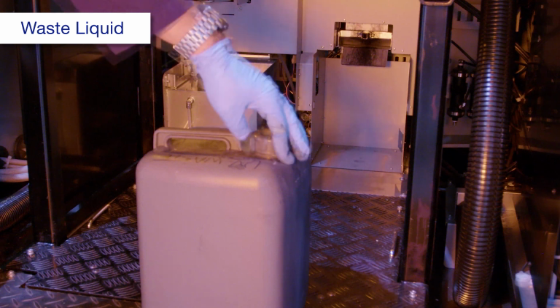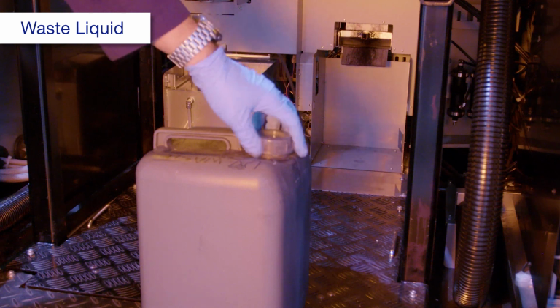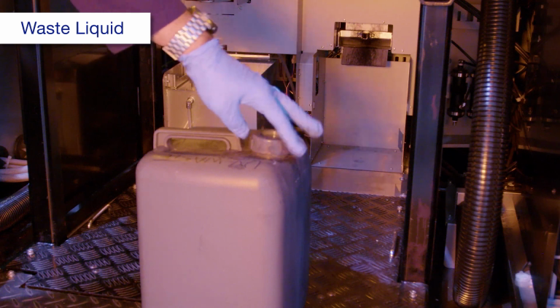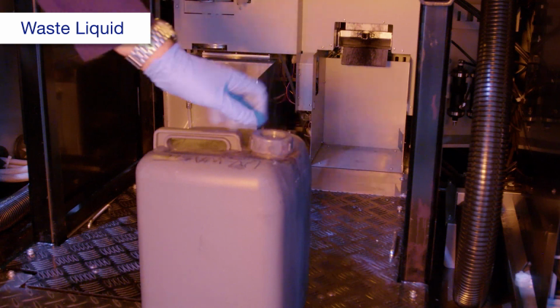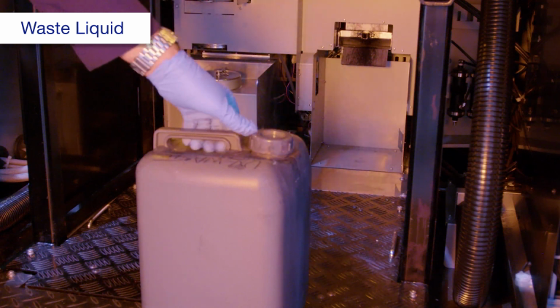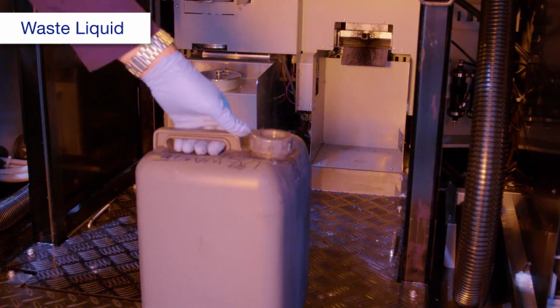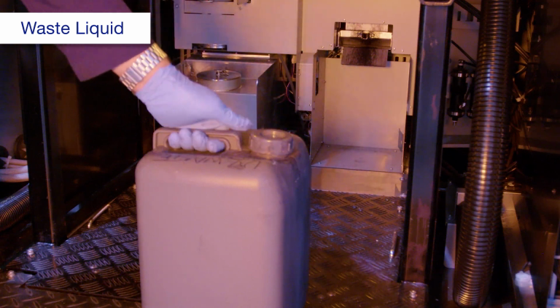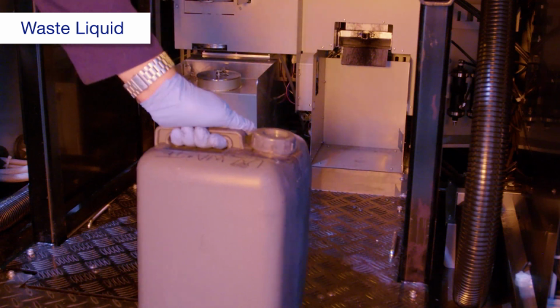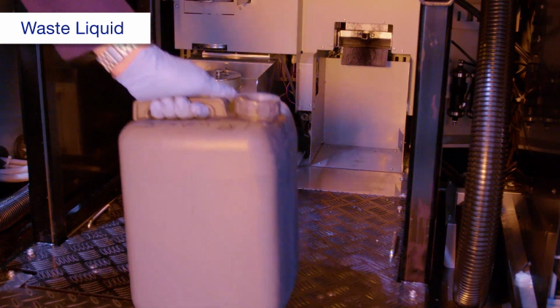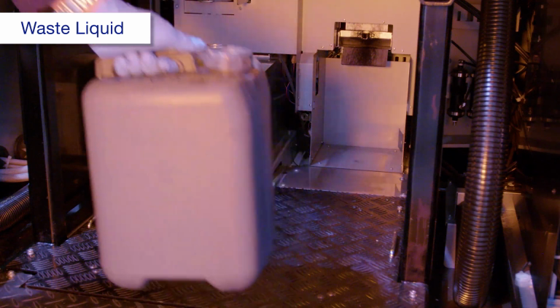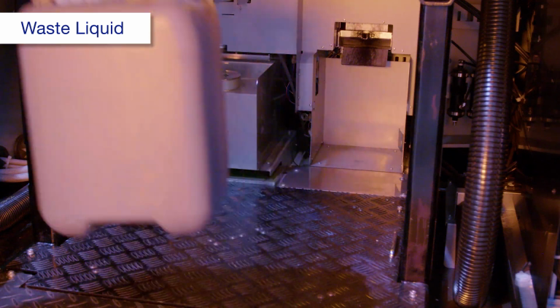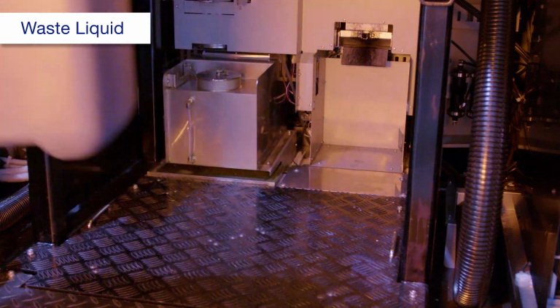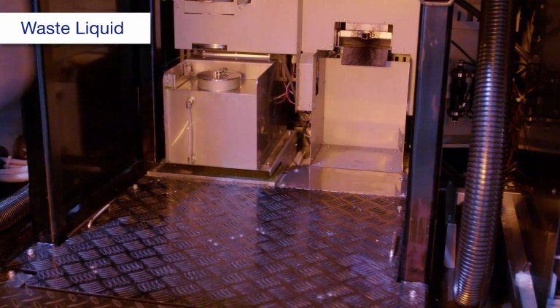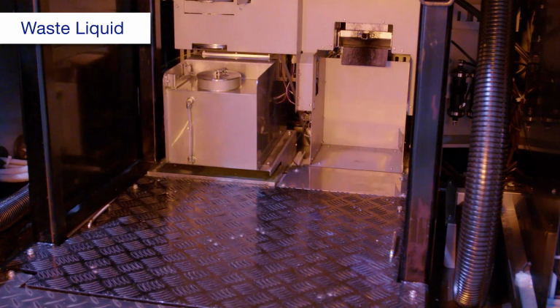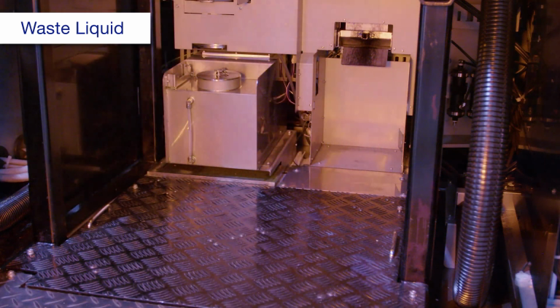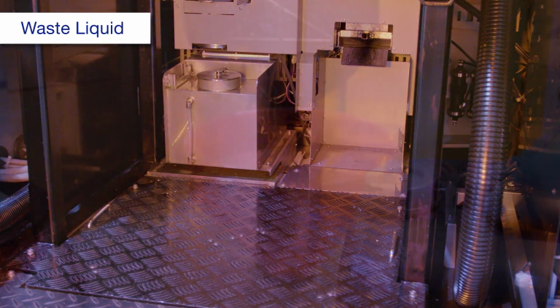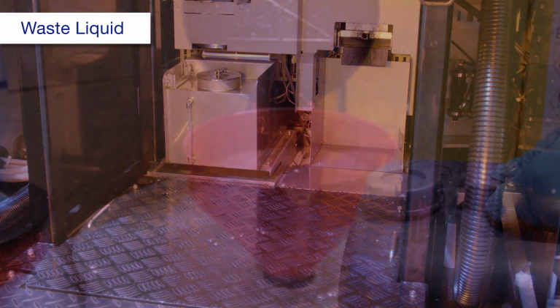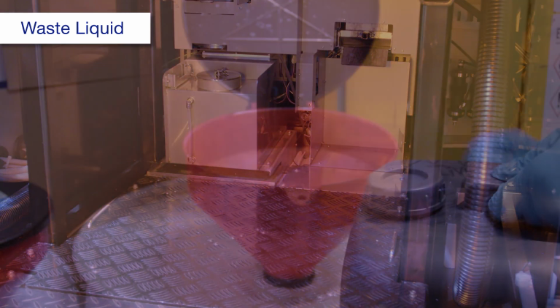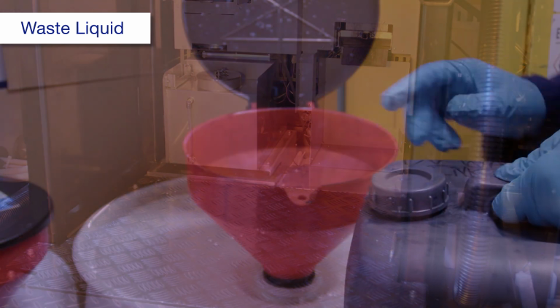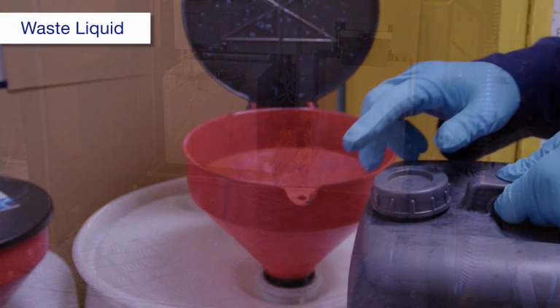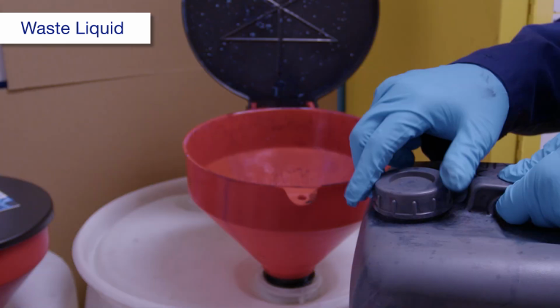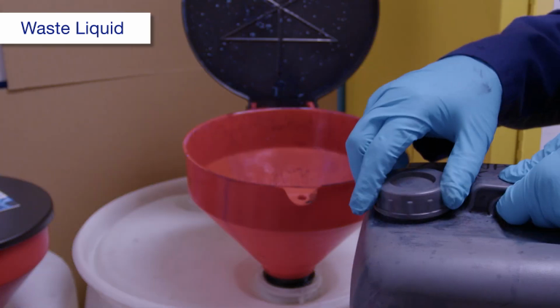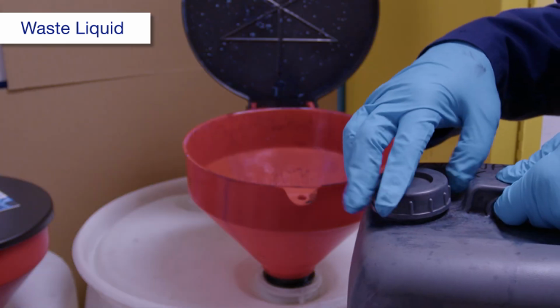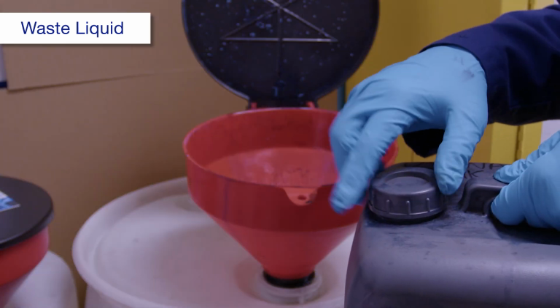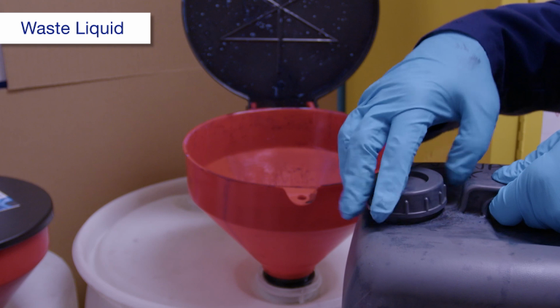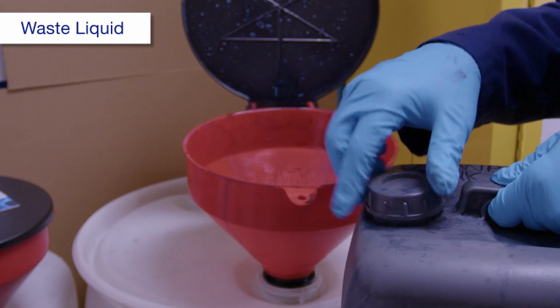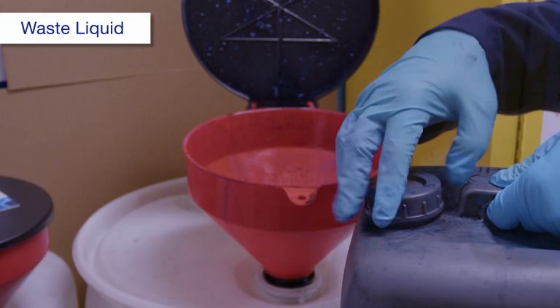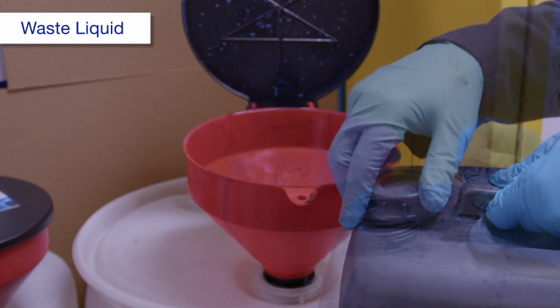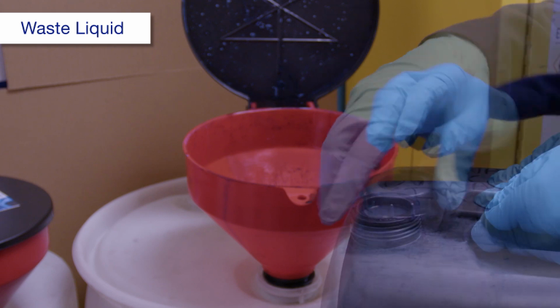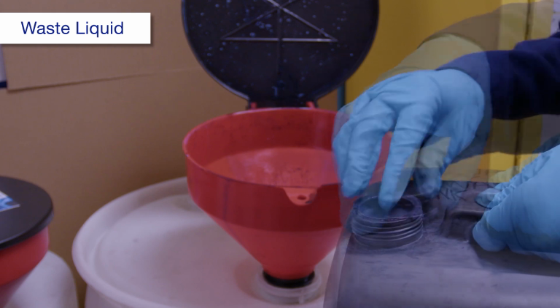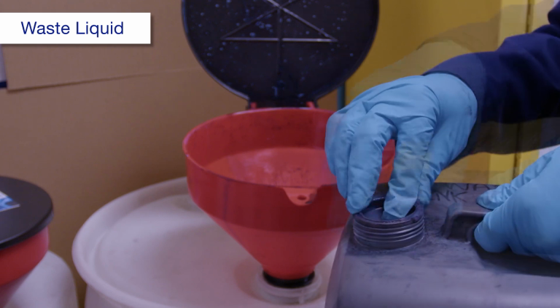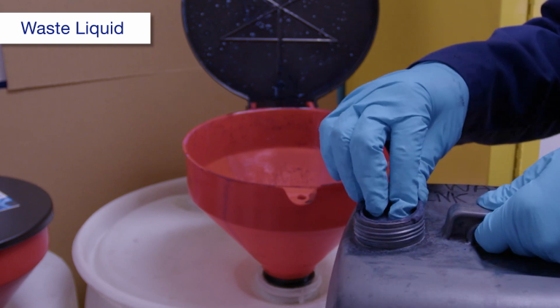Take the maintenance tank to a separate area, then drain the waste liquid into a container.